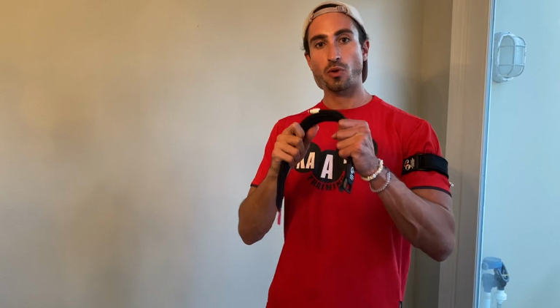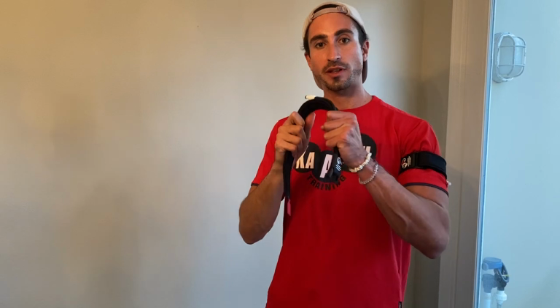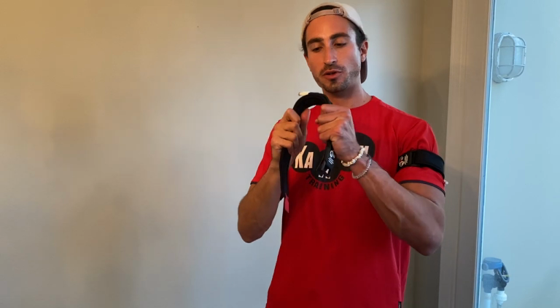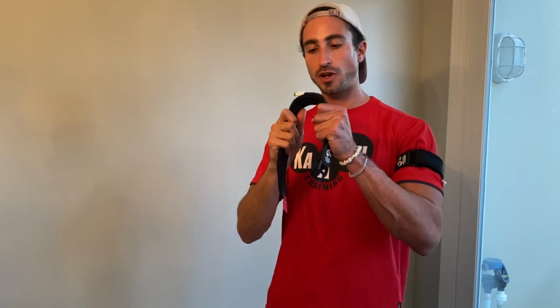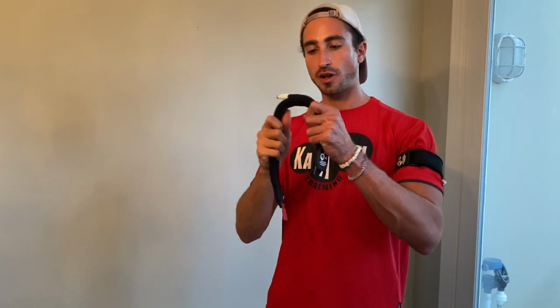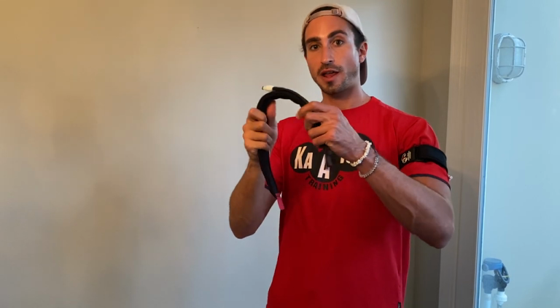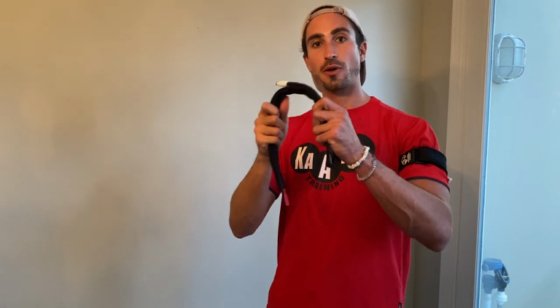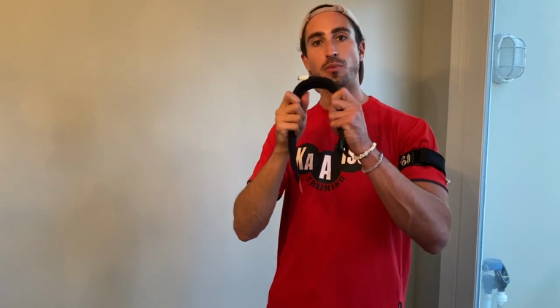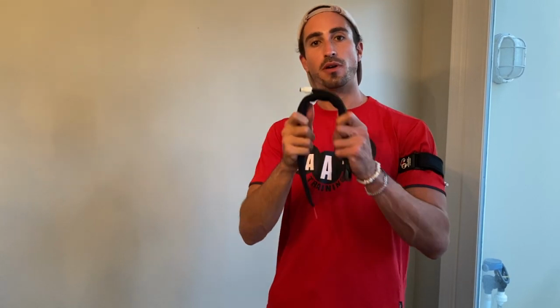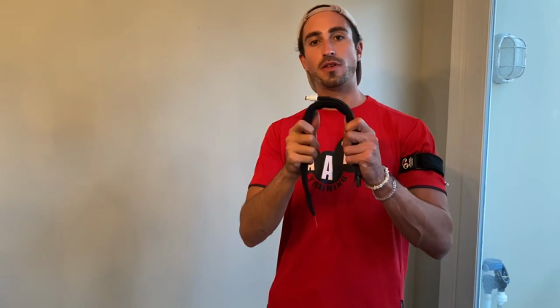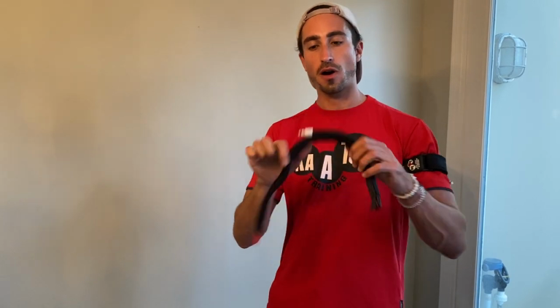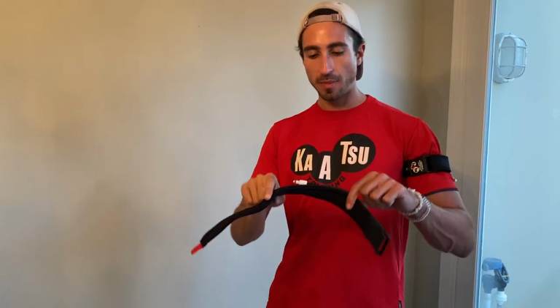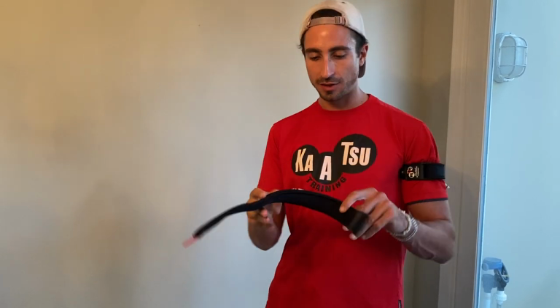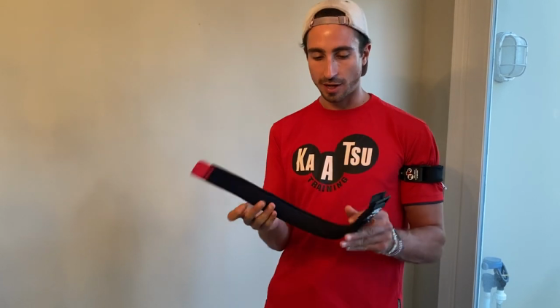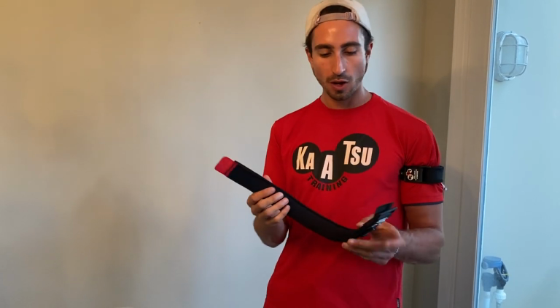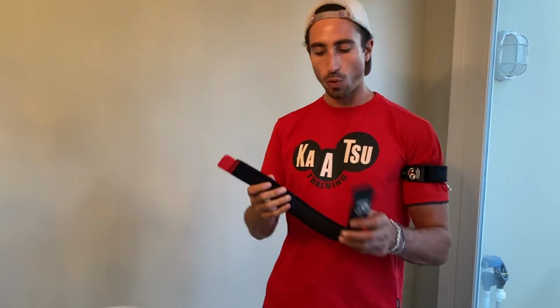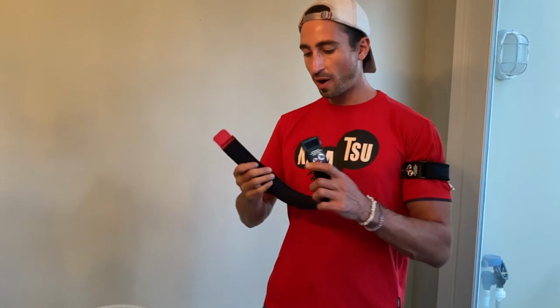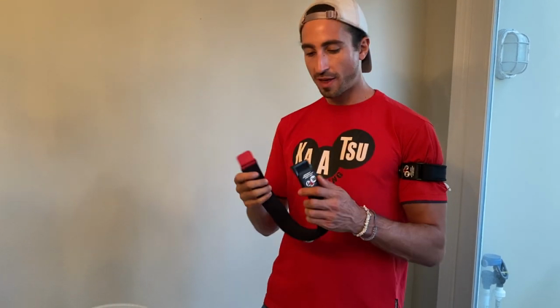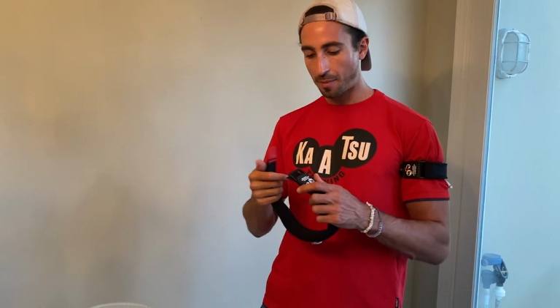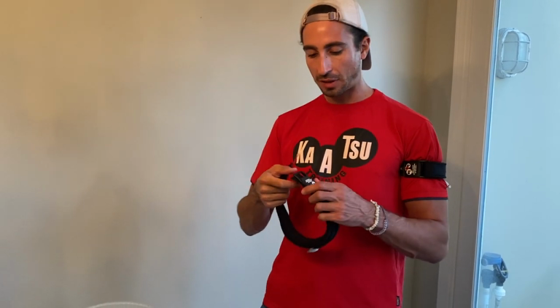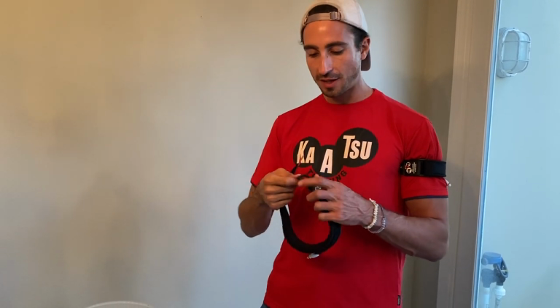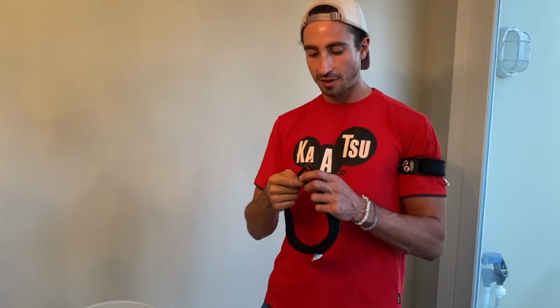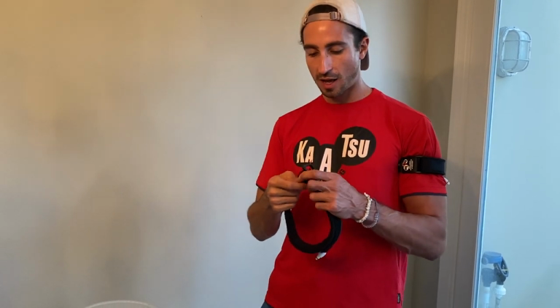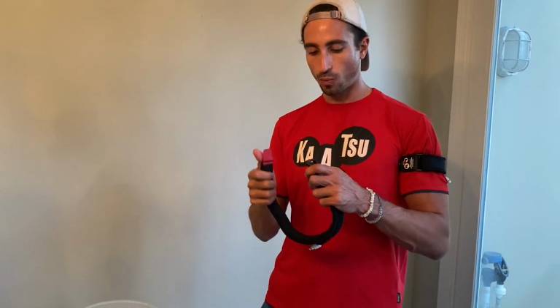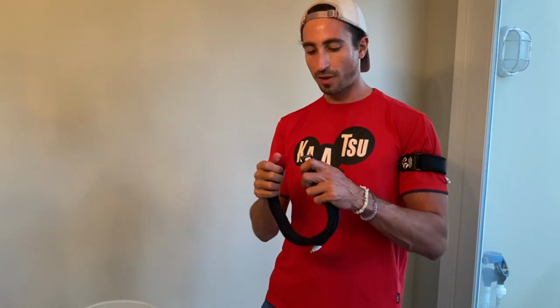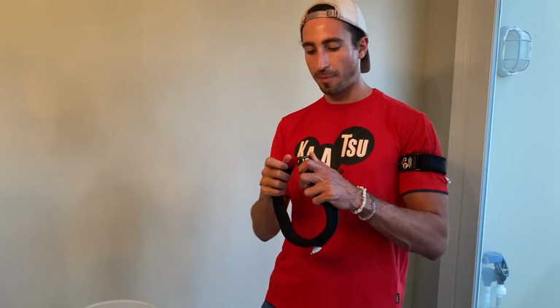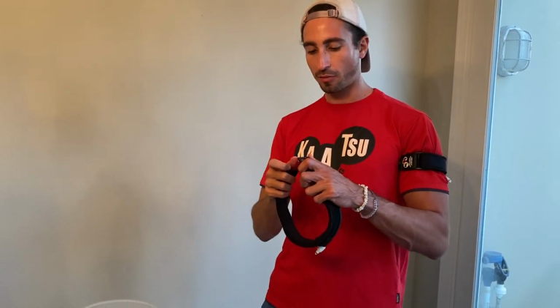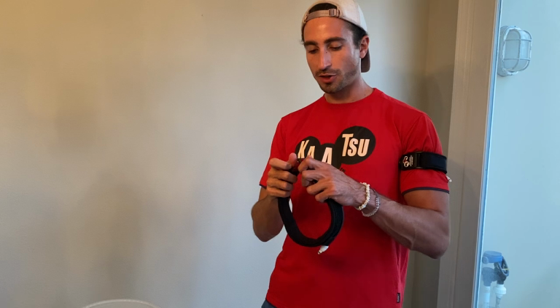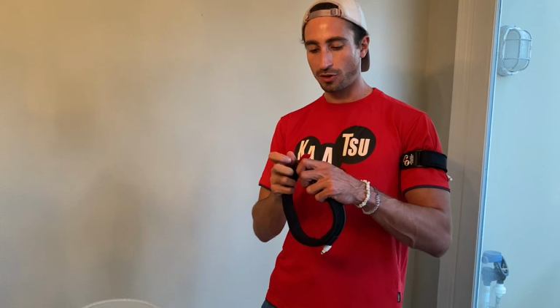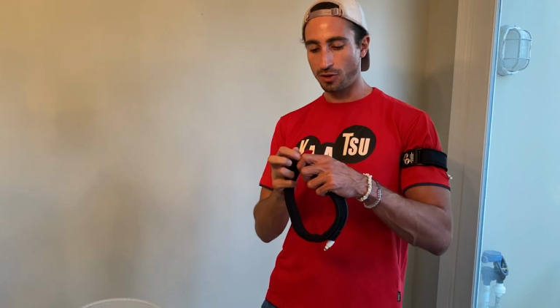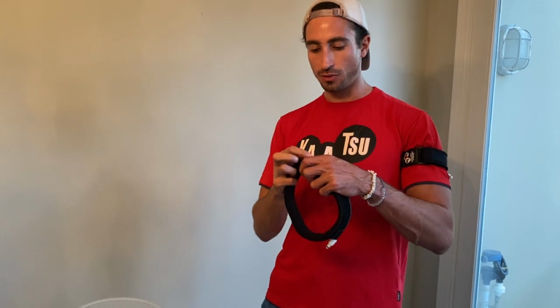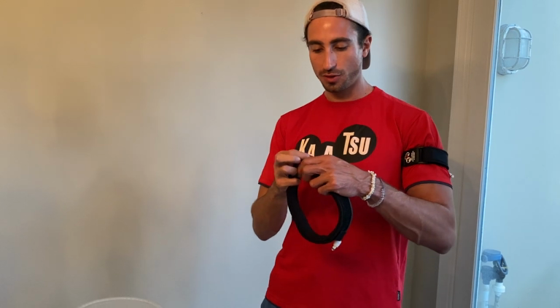A quick demonstration on how to put the armbands on, where they get placed, and what type of pressure to use.